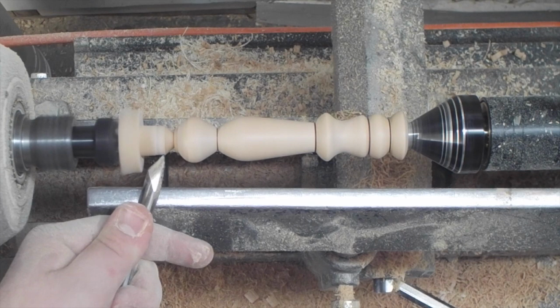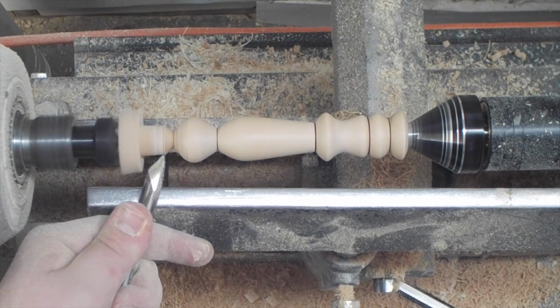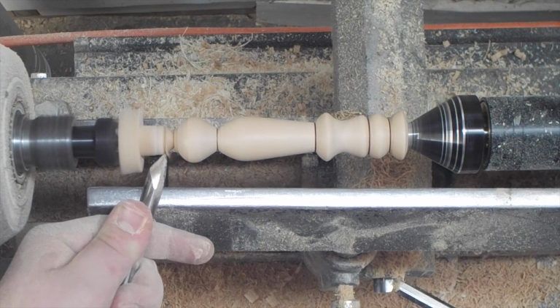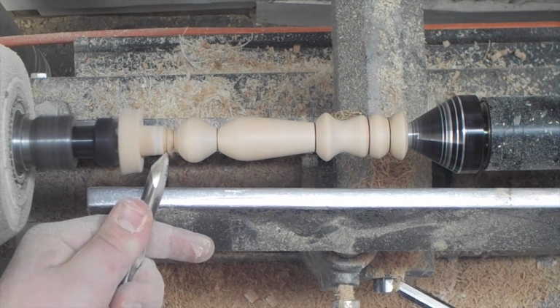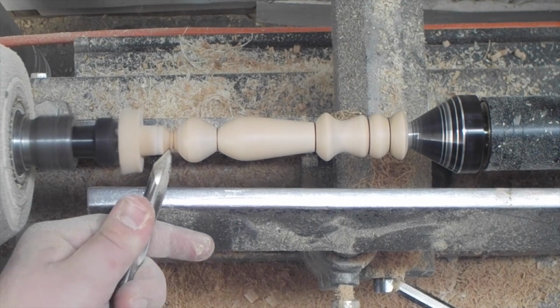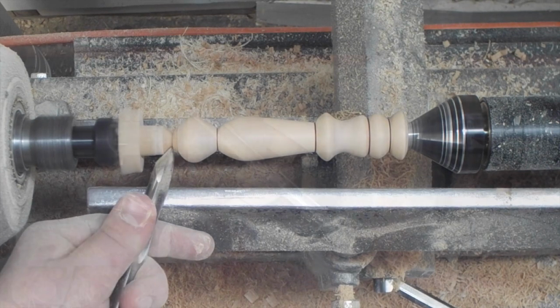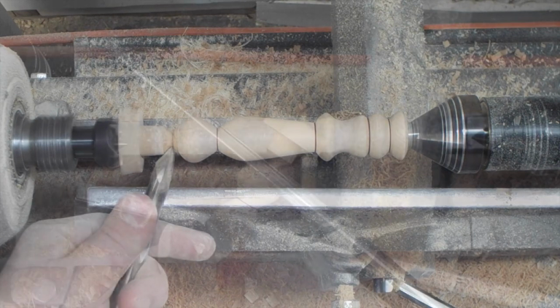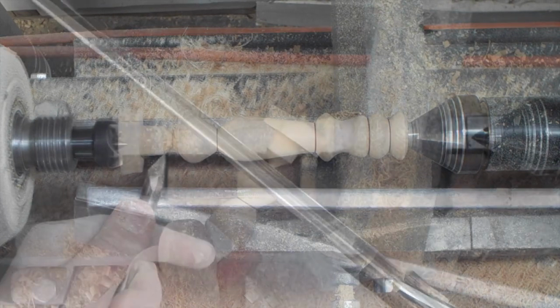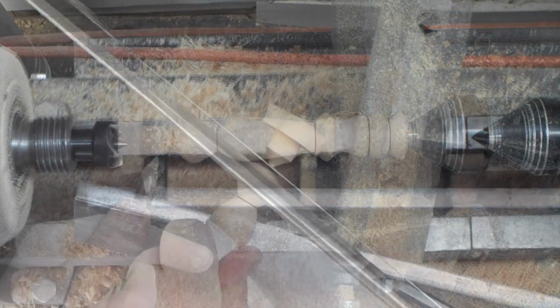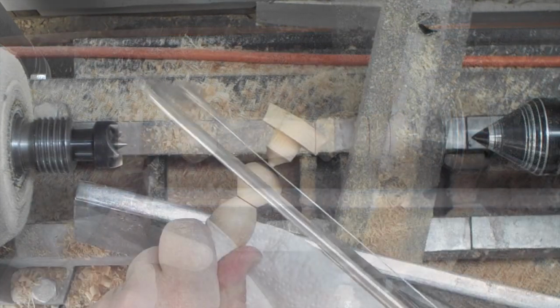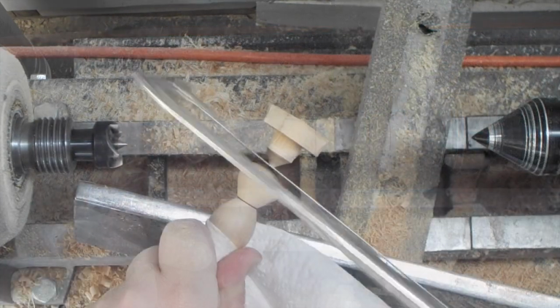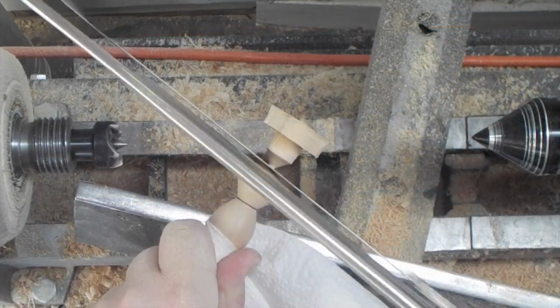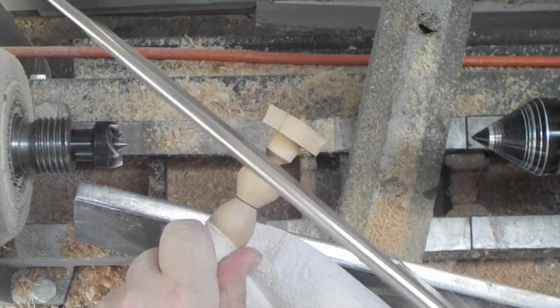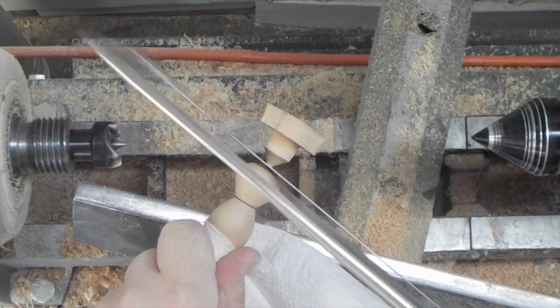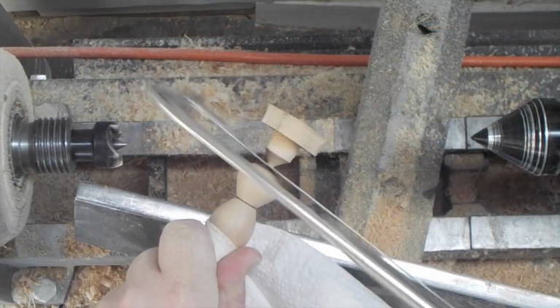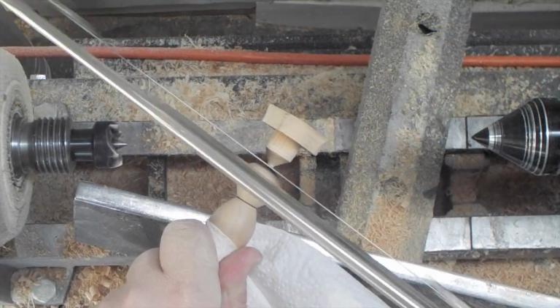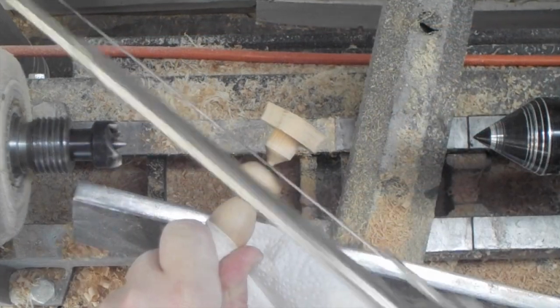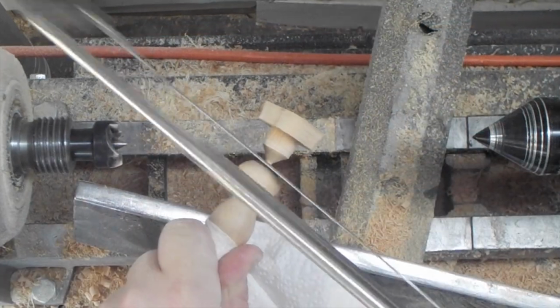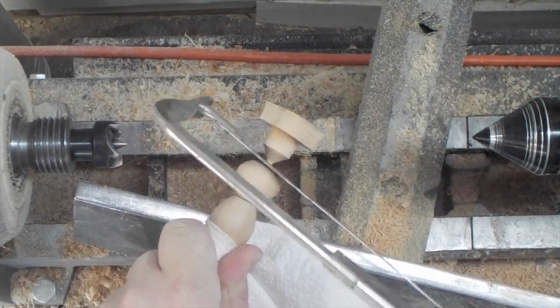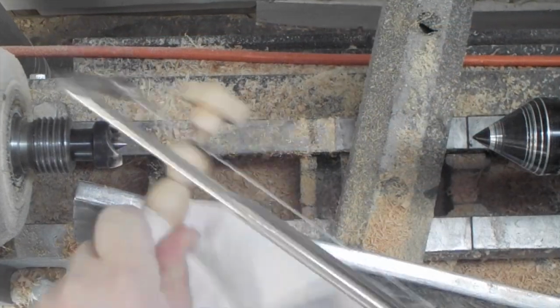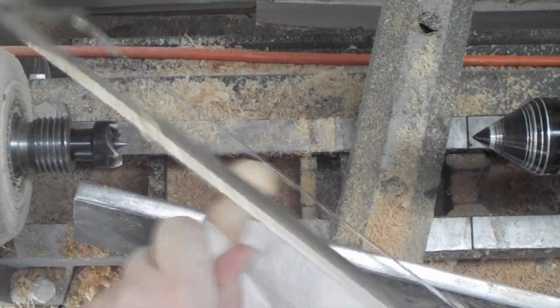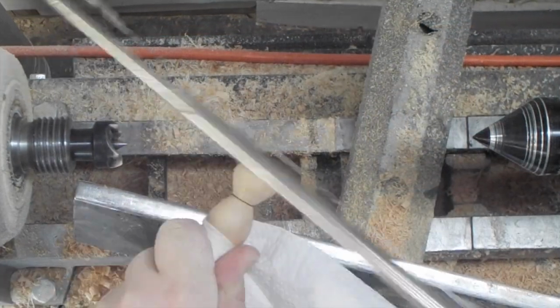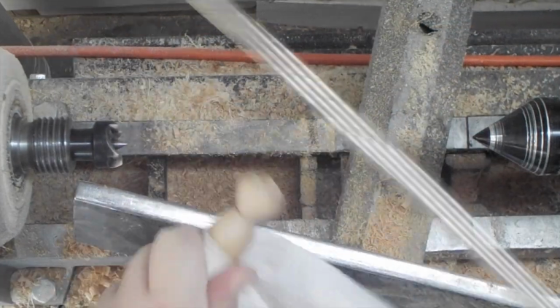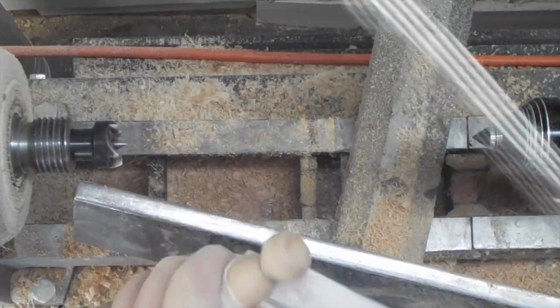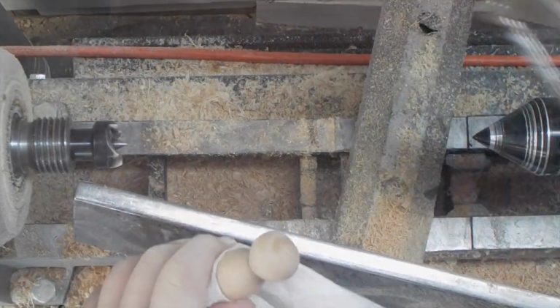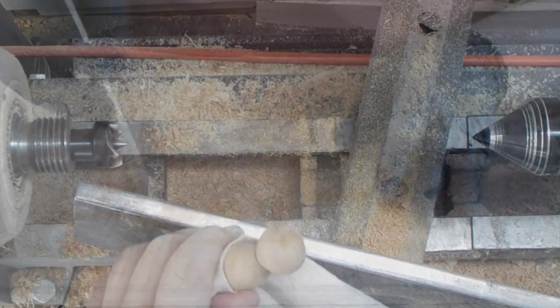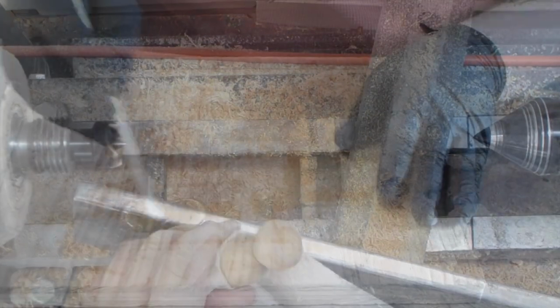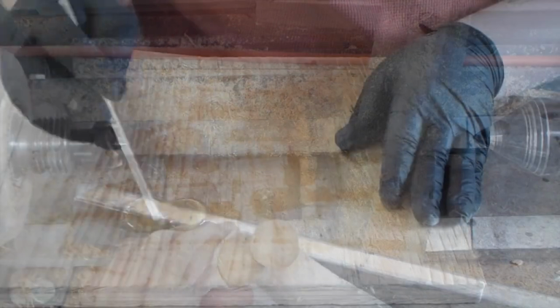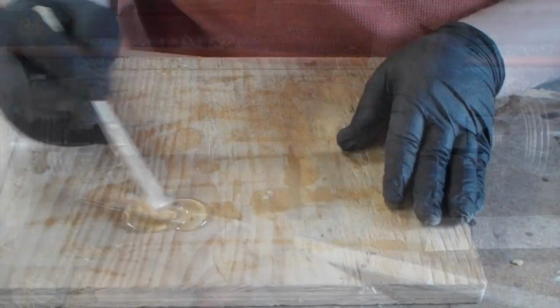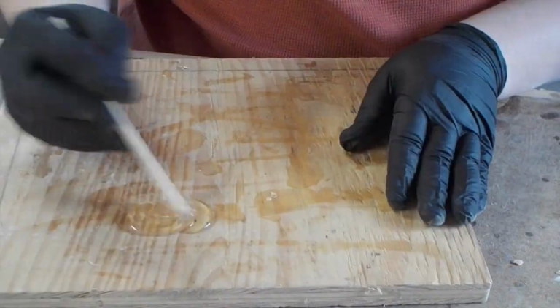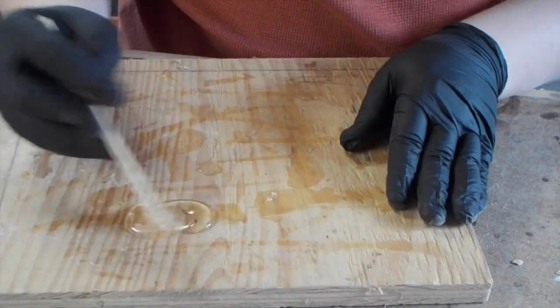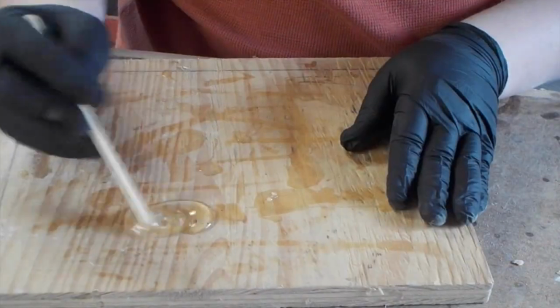Then I used the spindle gouge to work the end of it down as thin as I can get it, and then I cut it off with a hacksaw.